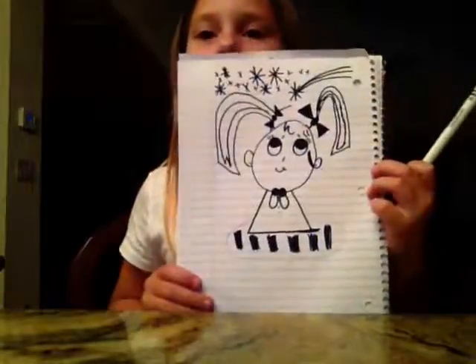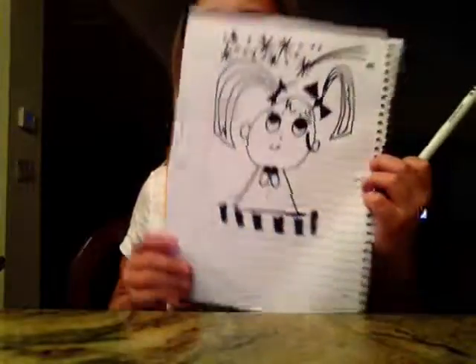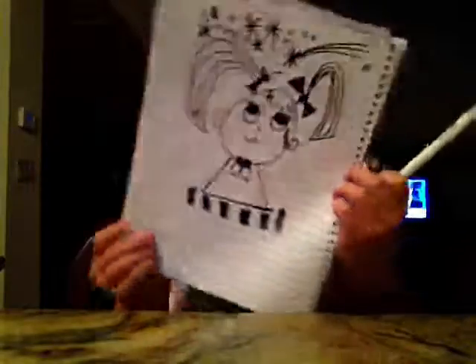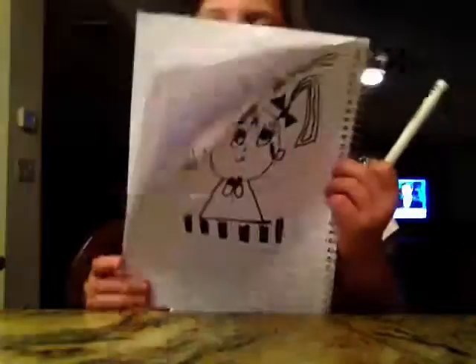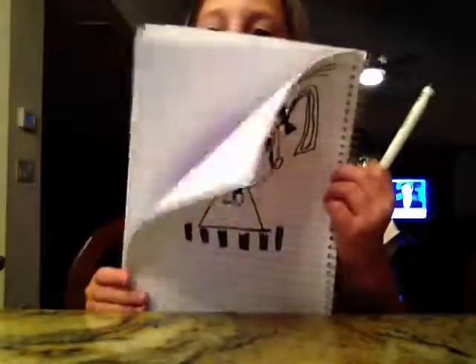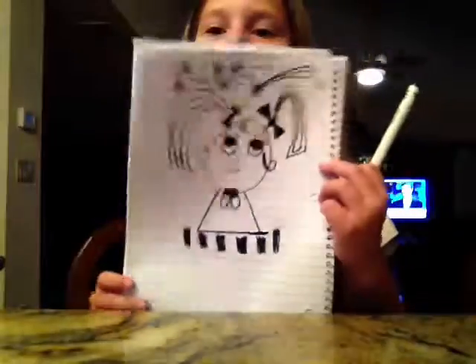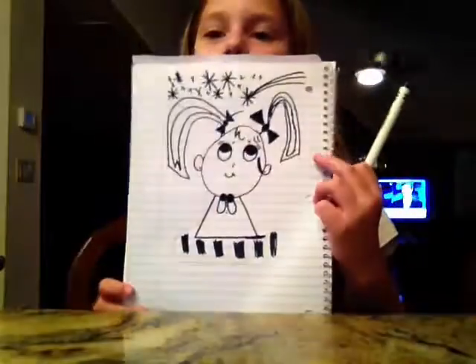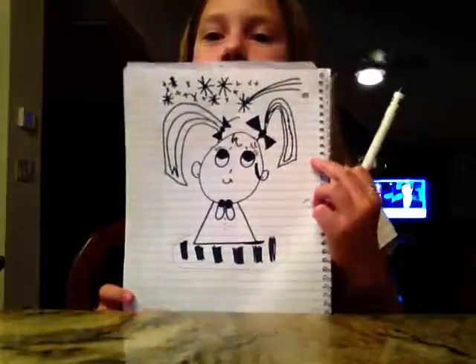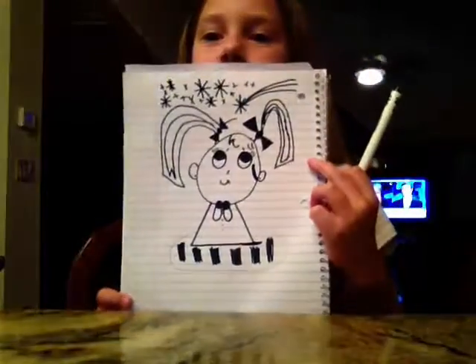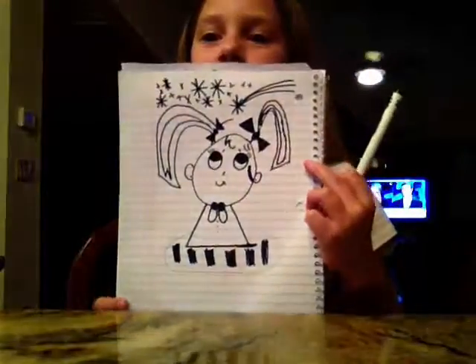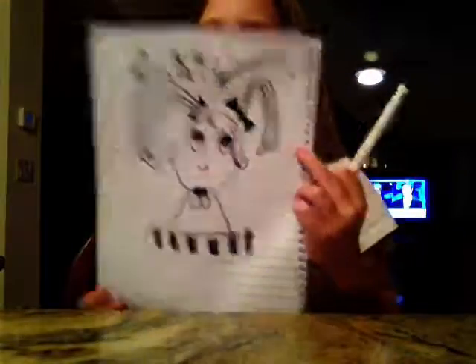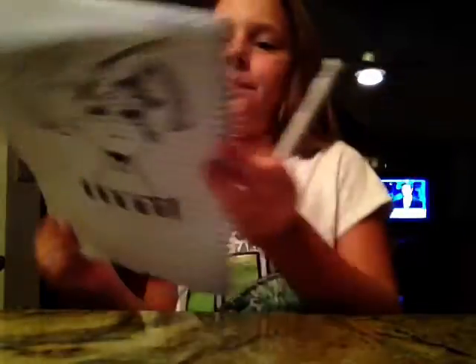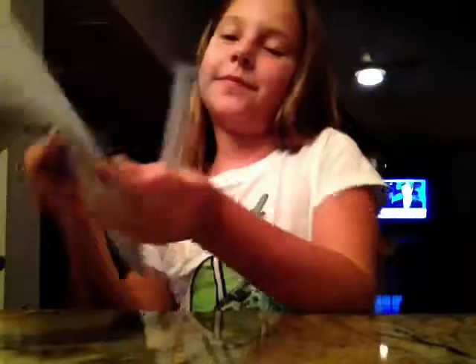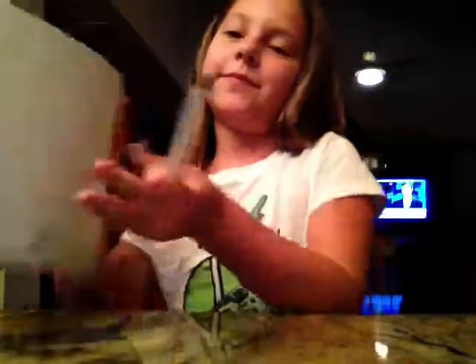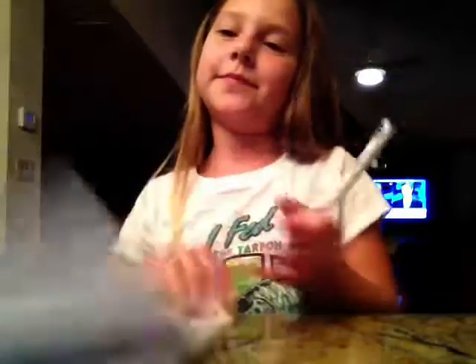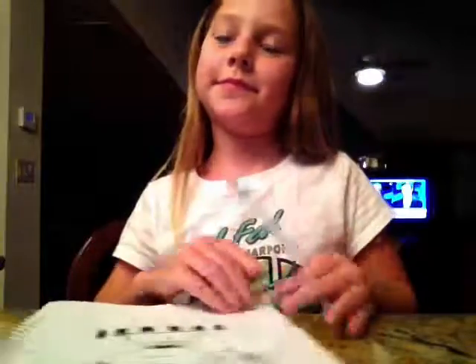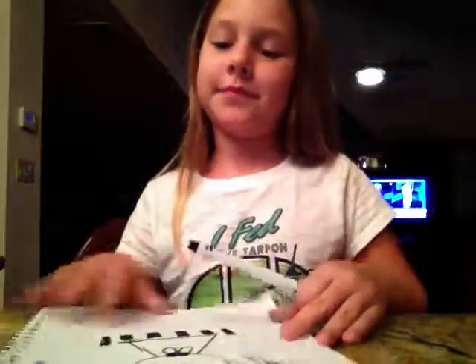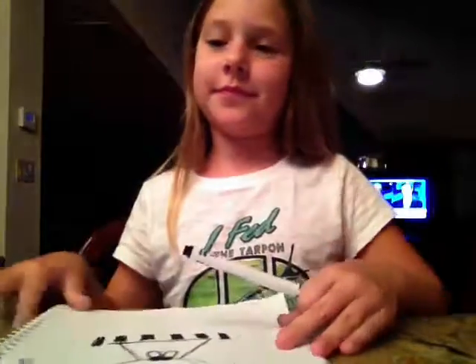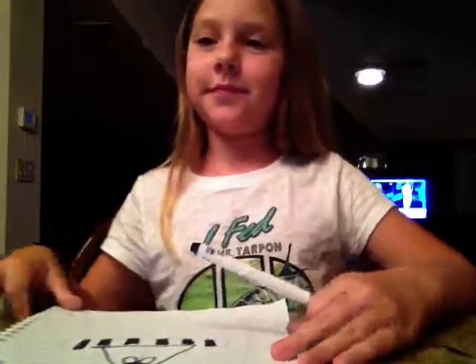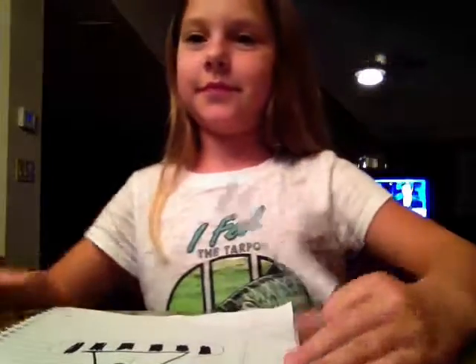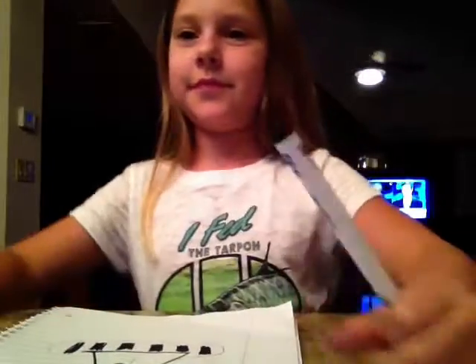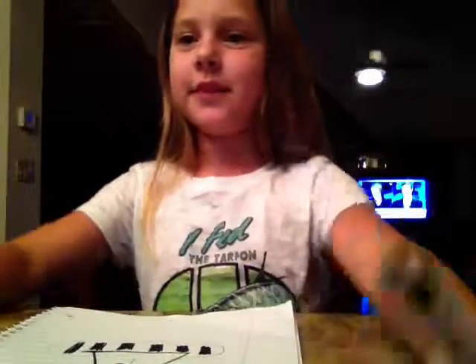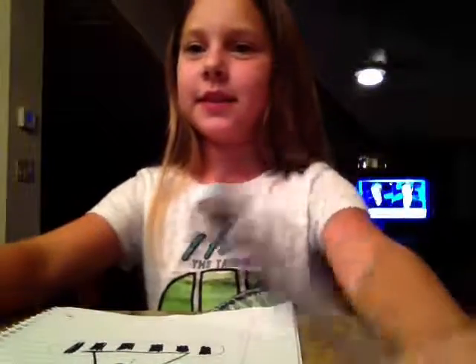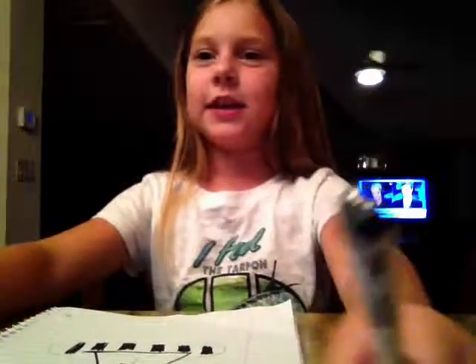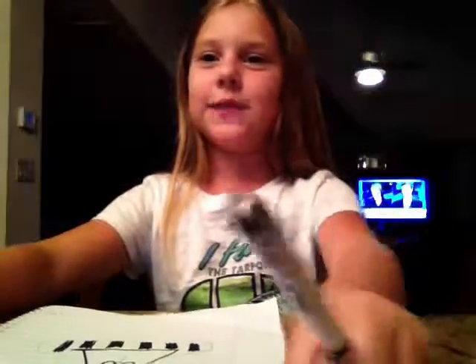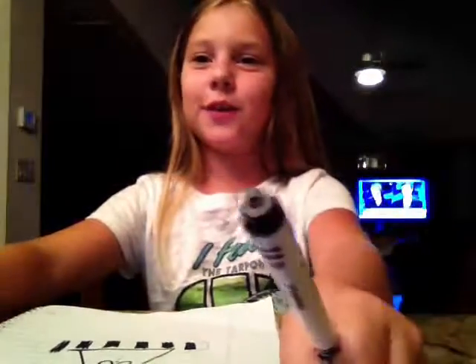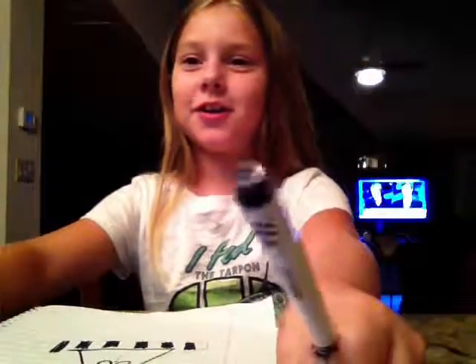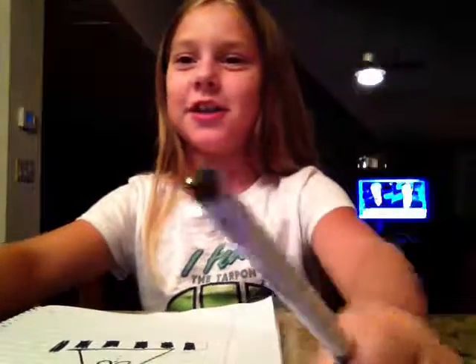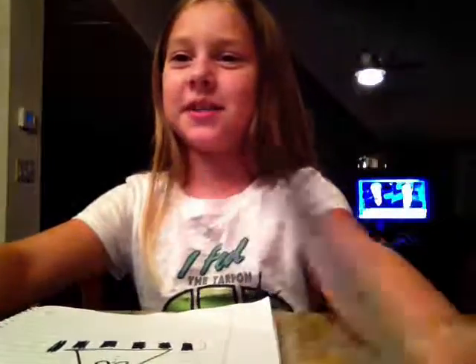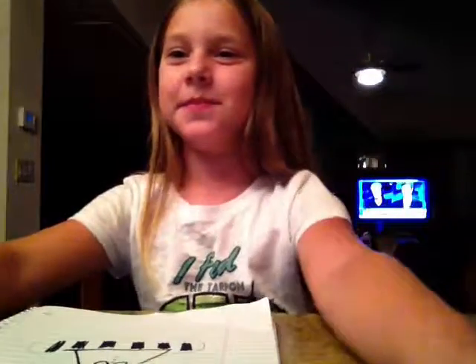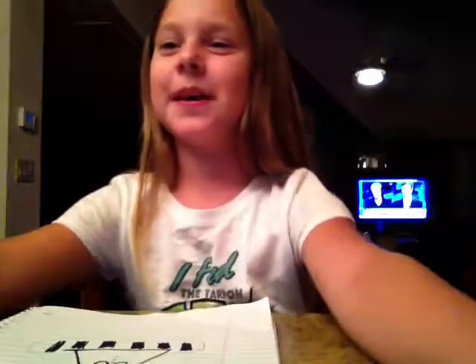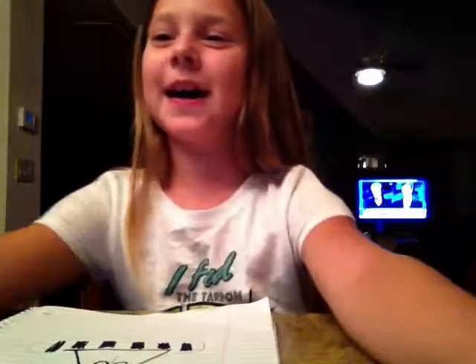And then you're done. Thanks for watching. Bye.